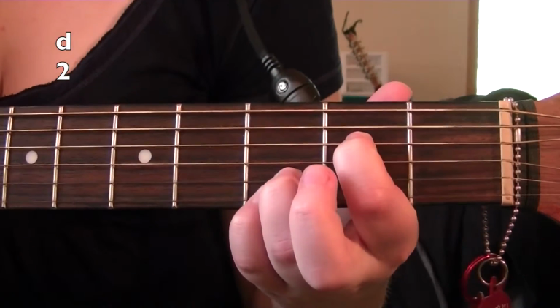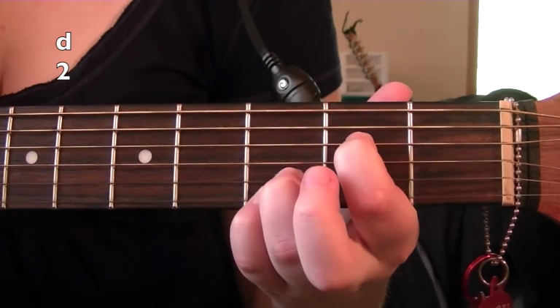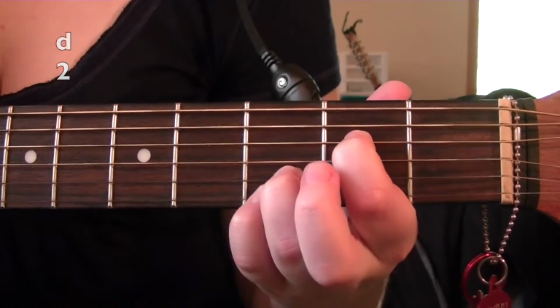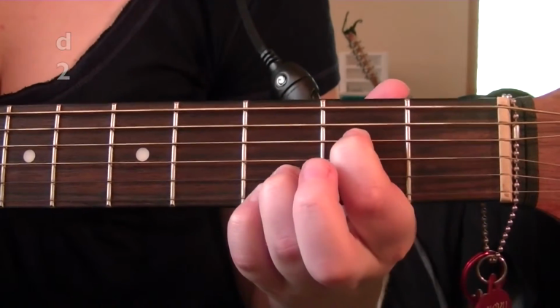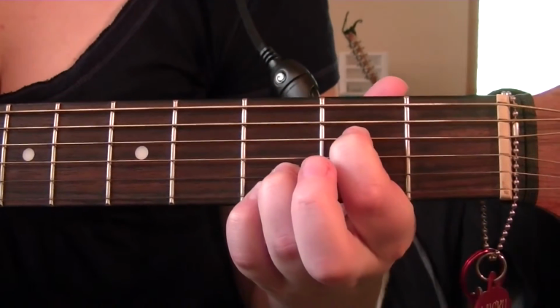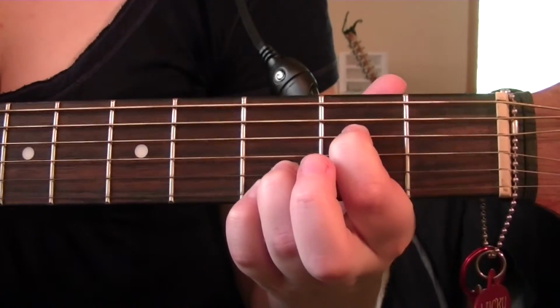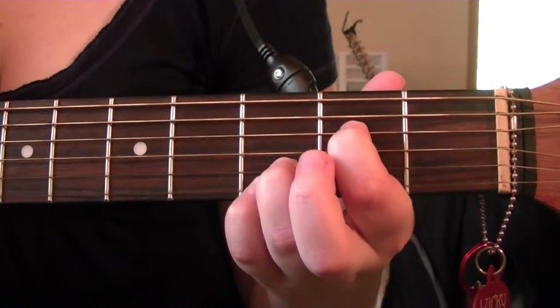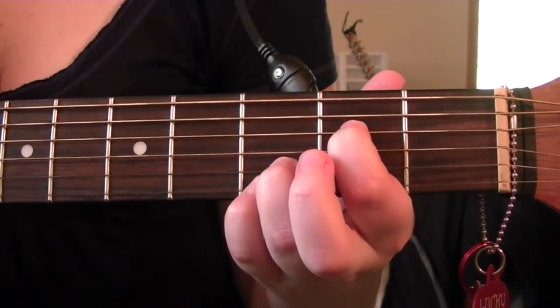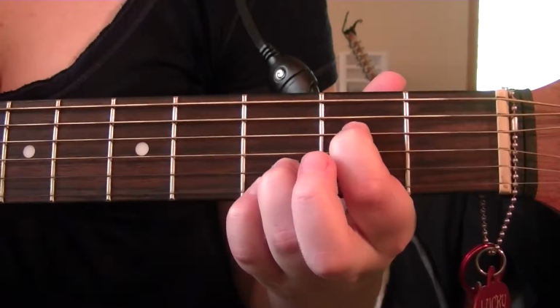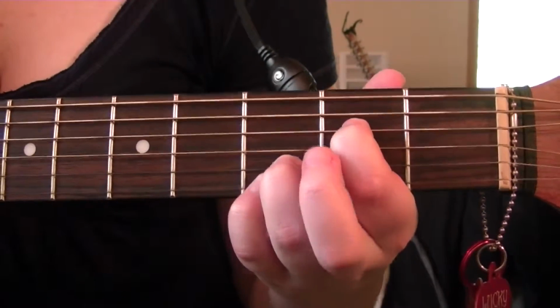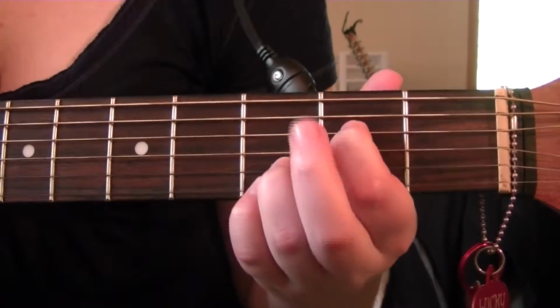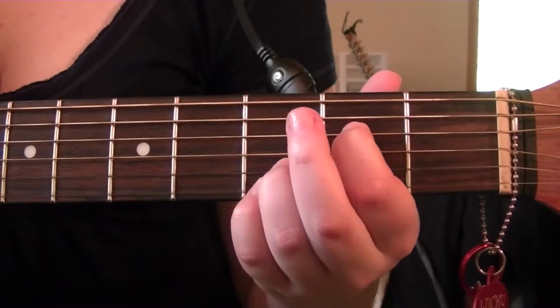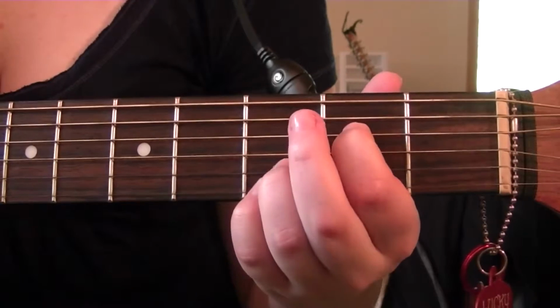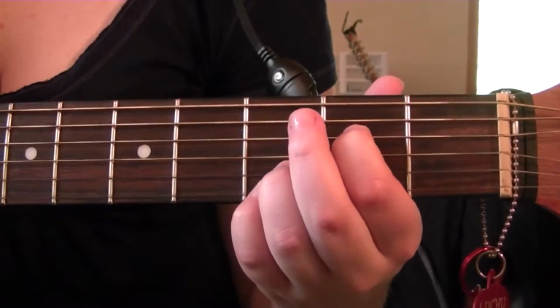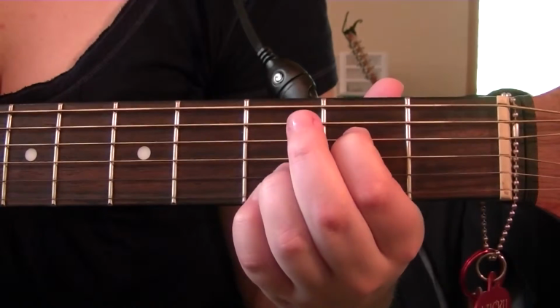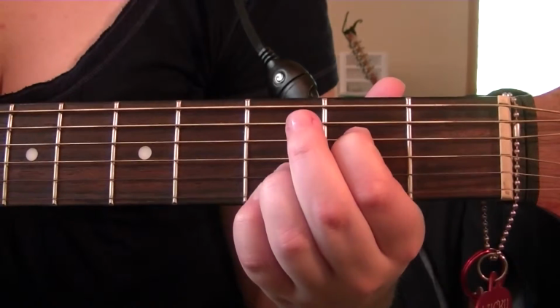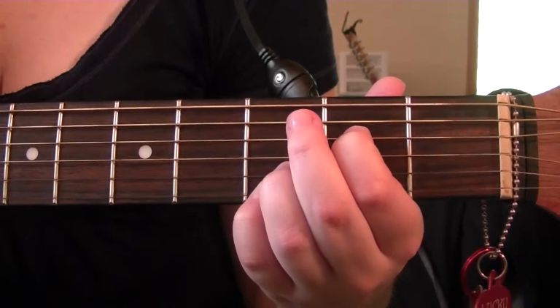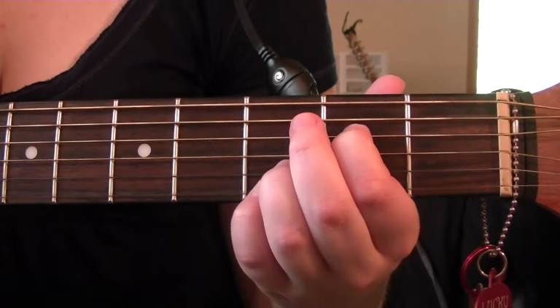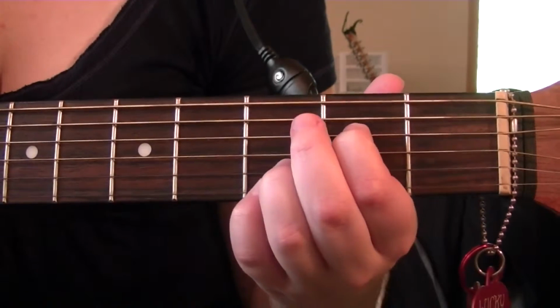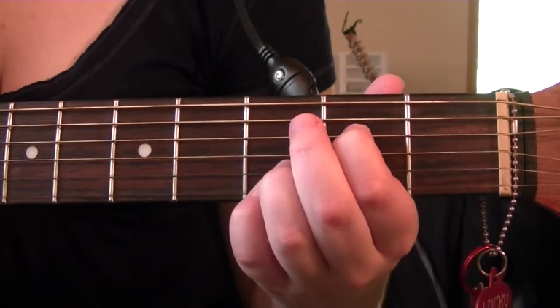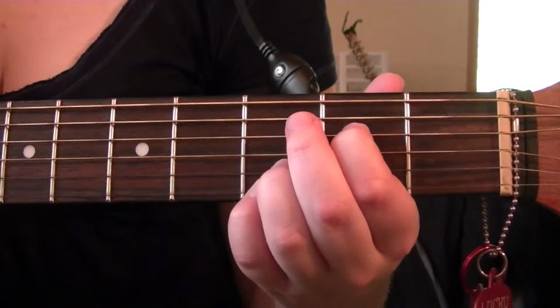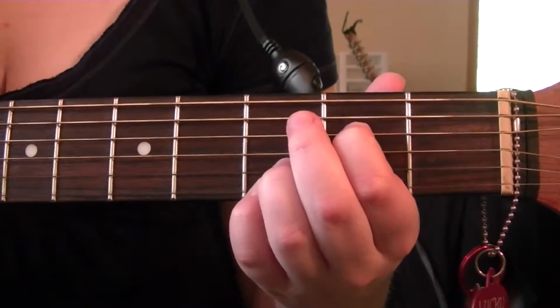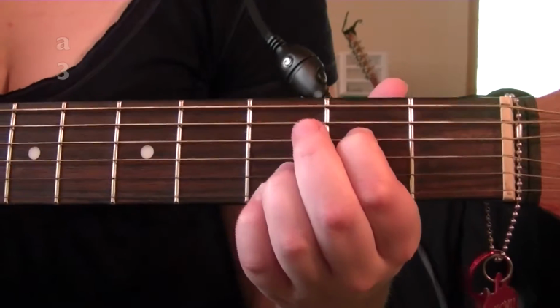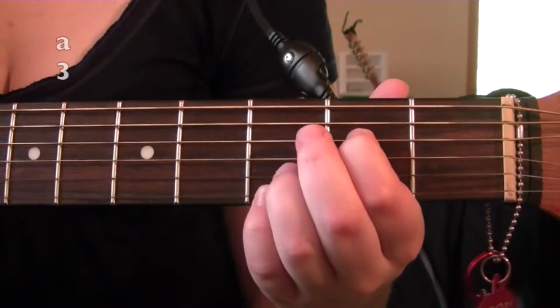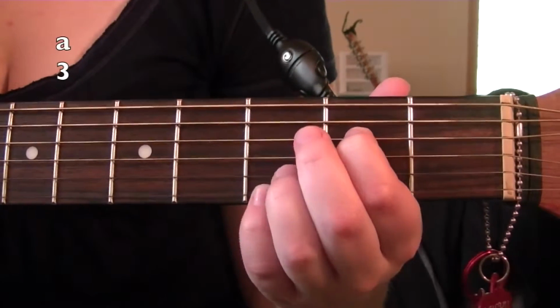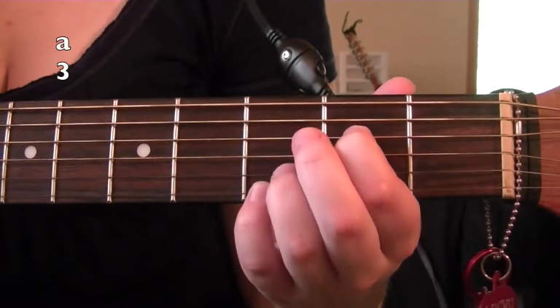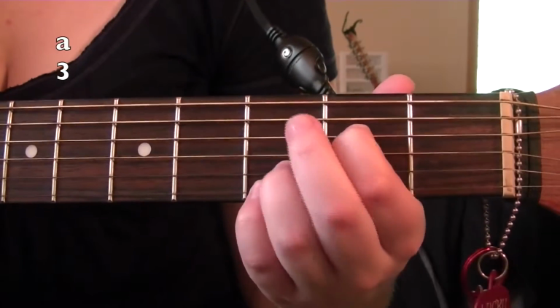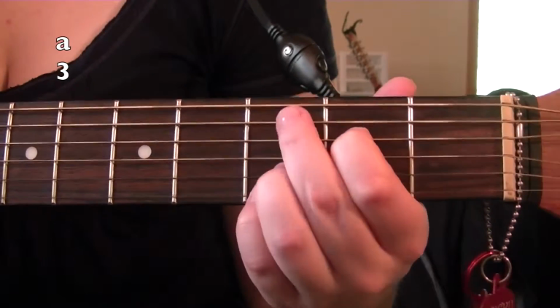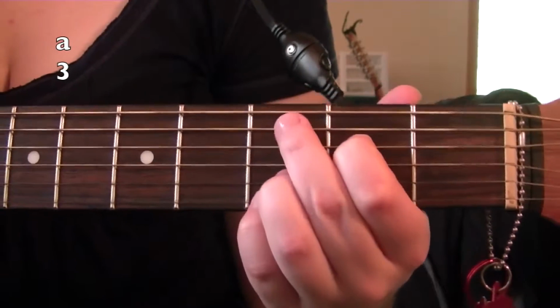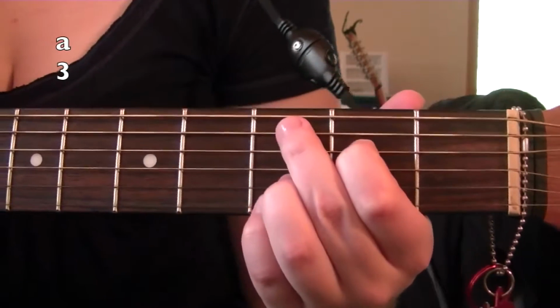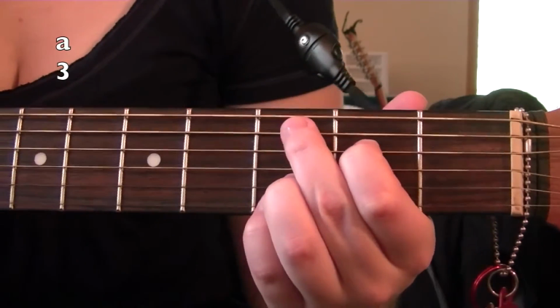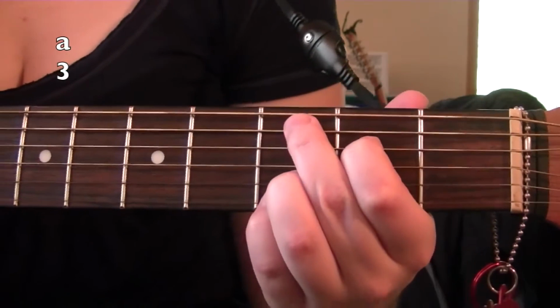And to finish off the chord, we're going to take our middle finger and place it on the 3rd fret of the A string.